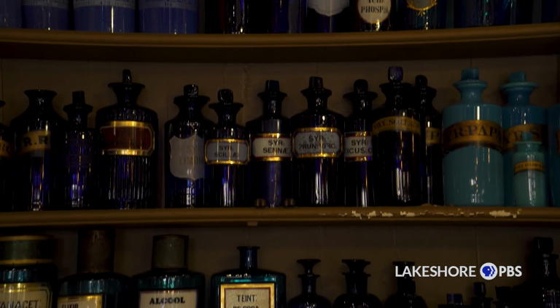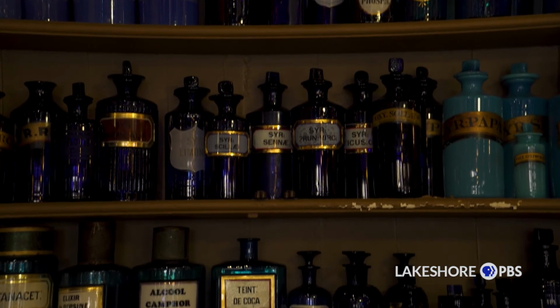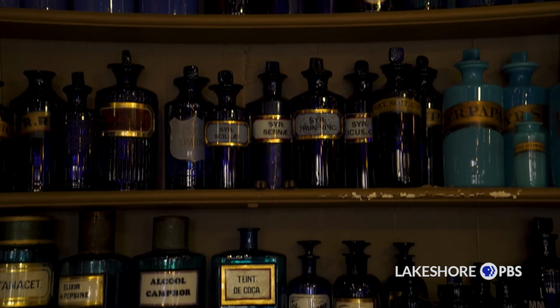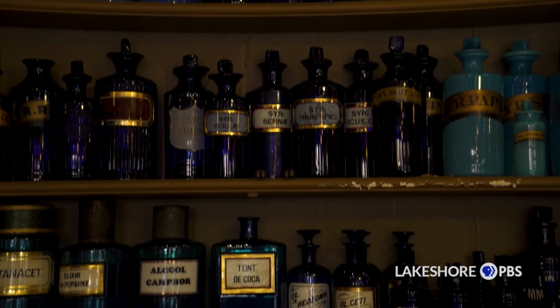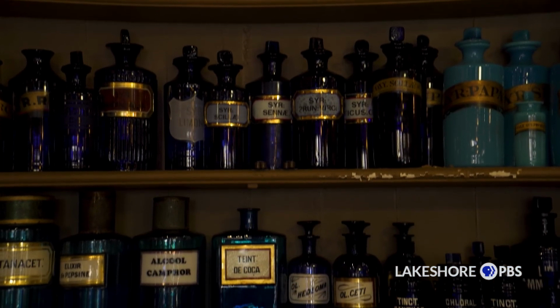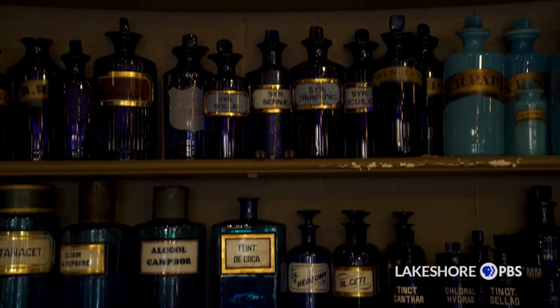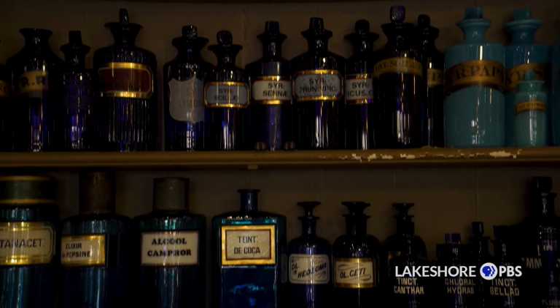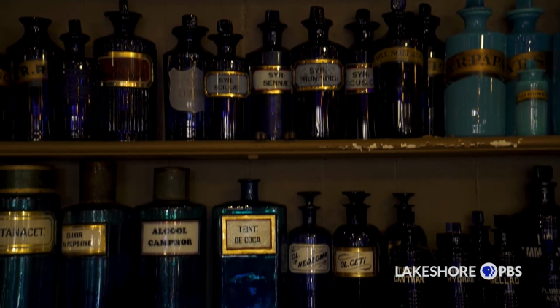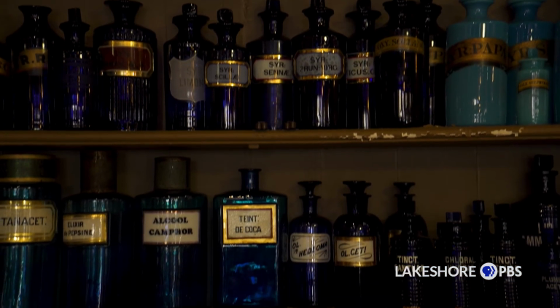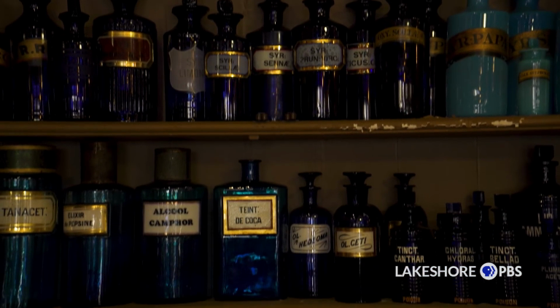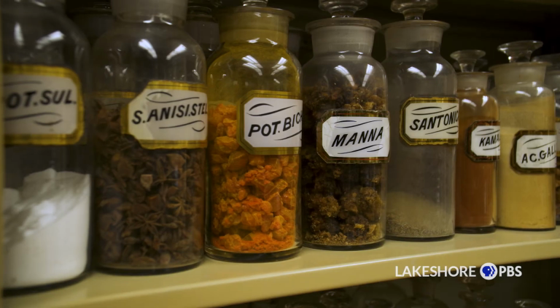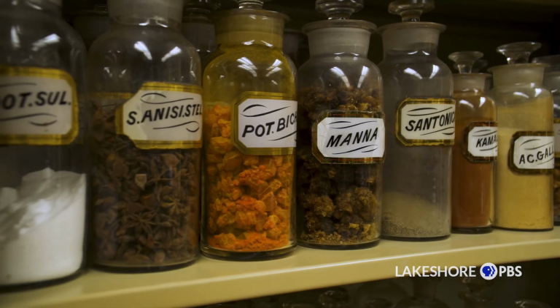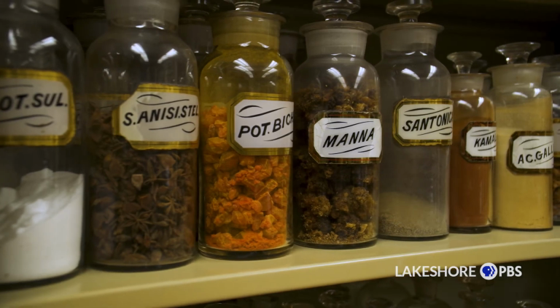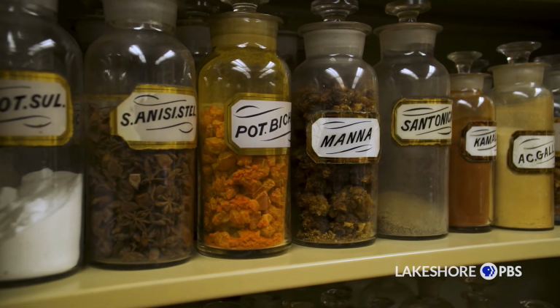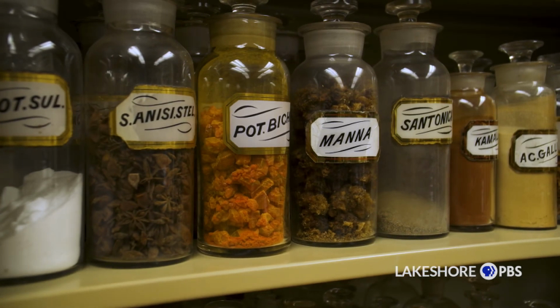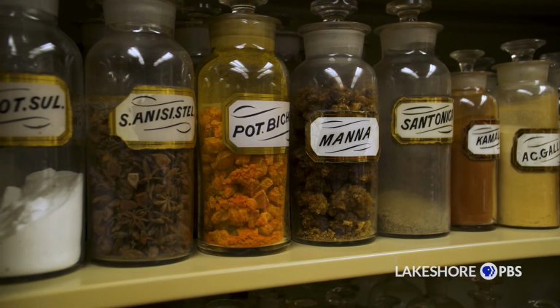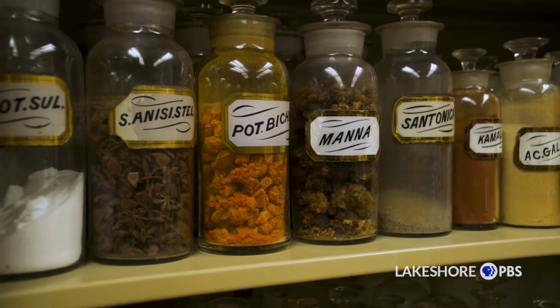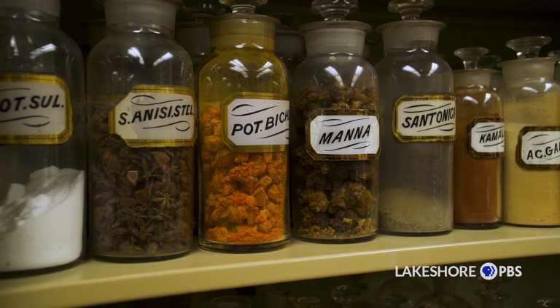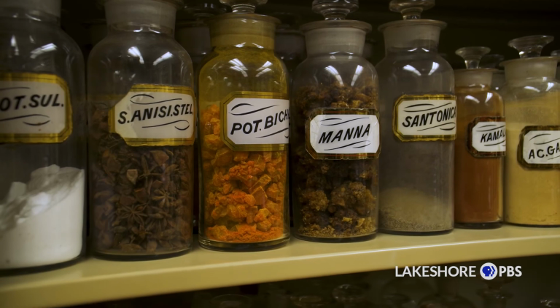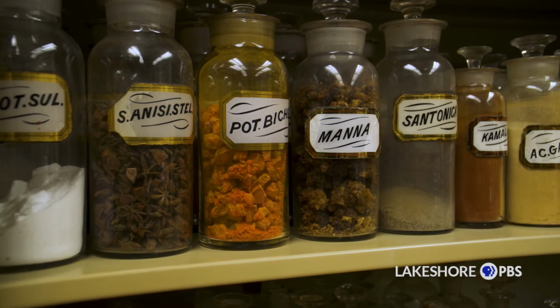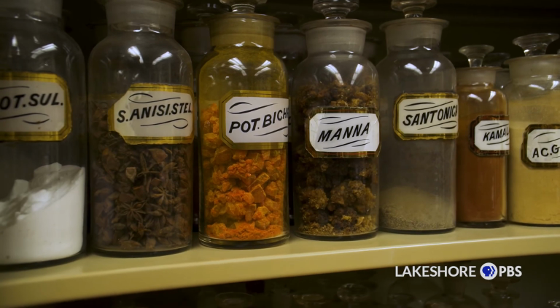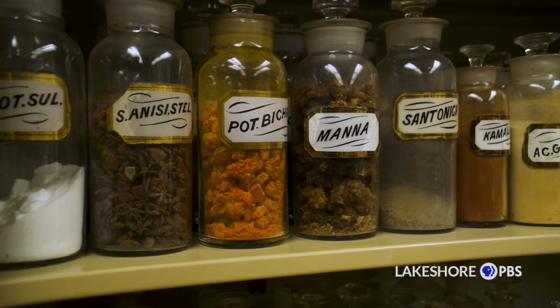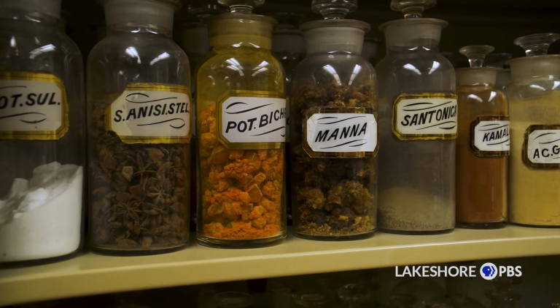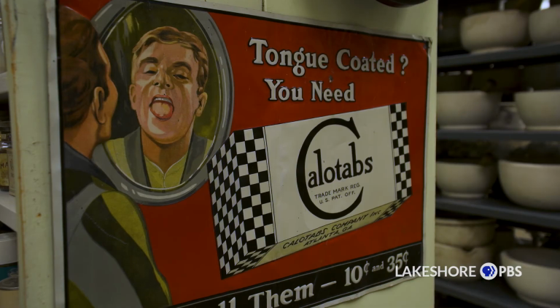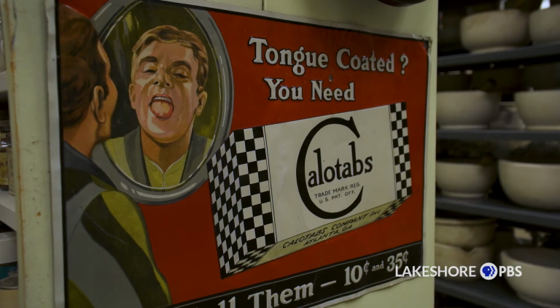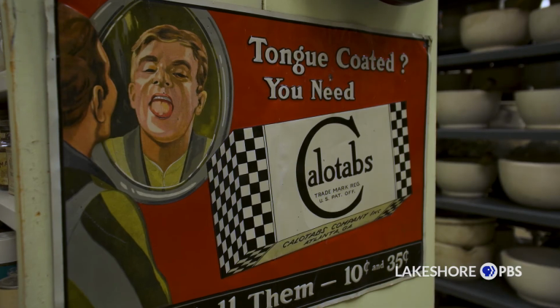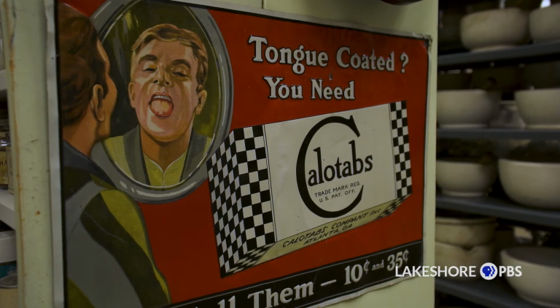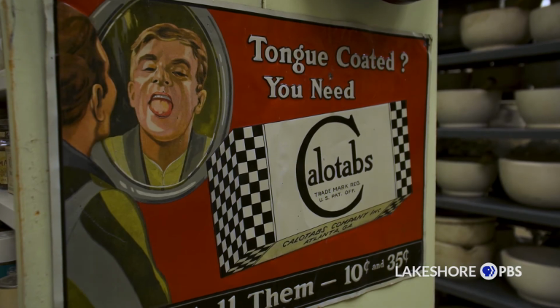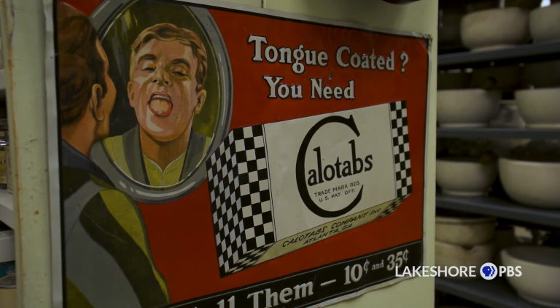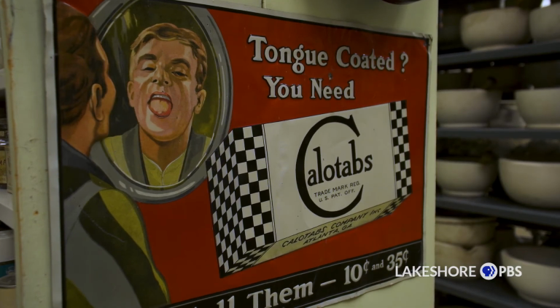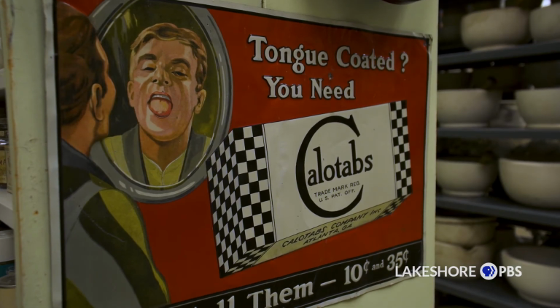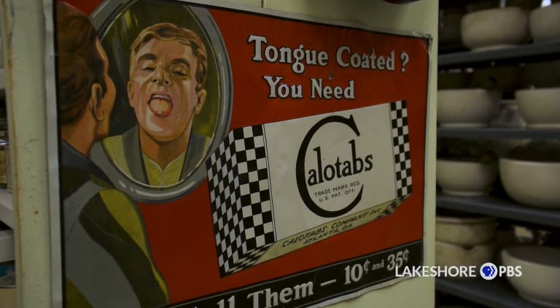You couldn't find another one anywhere else, but I also thought it was a good idea to save it for posterity.